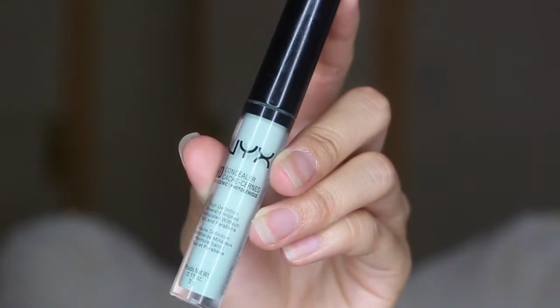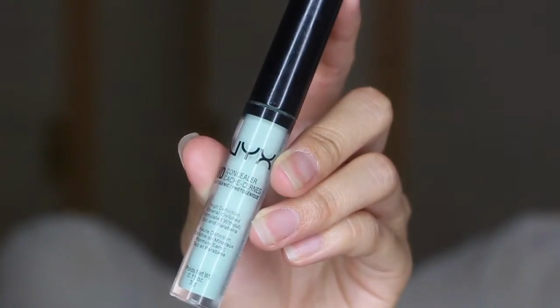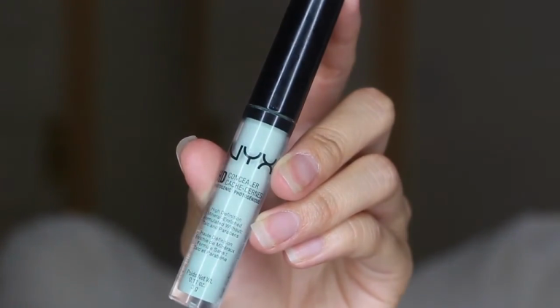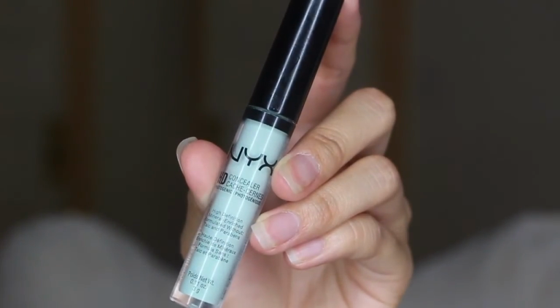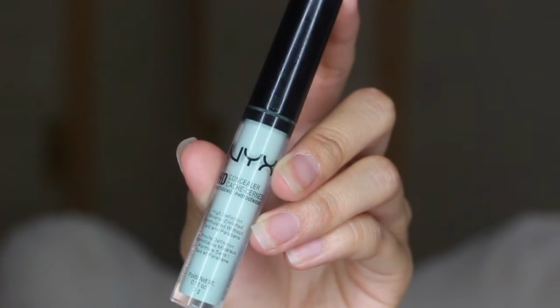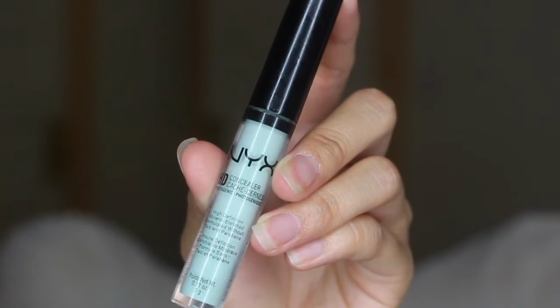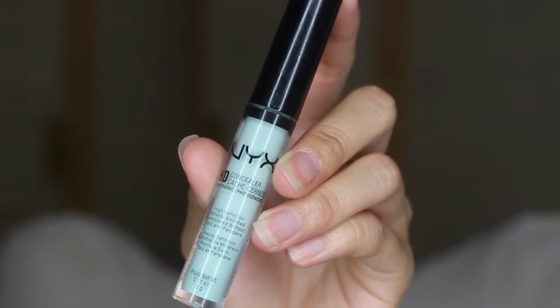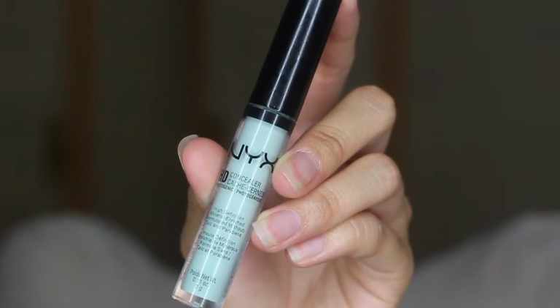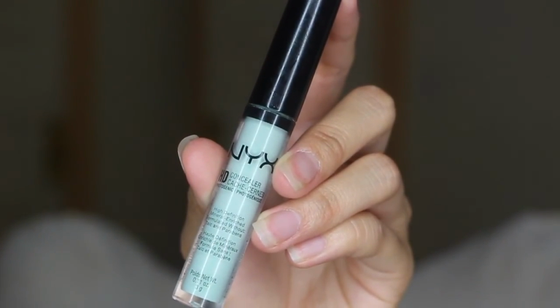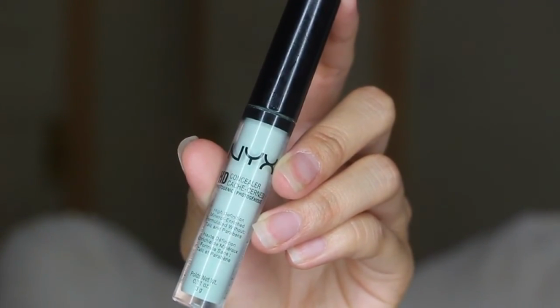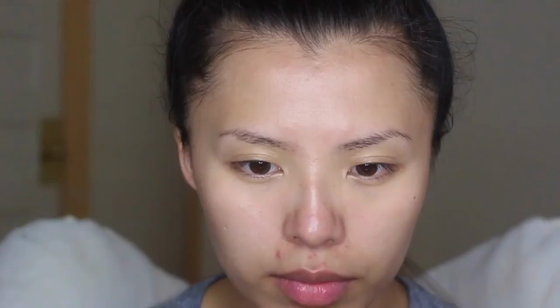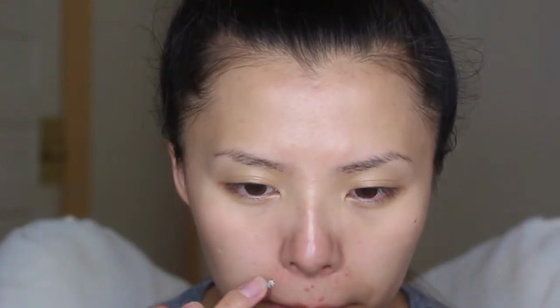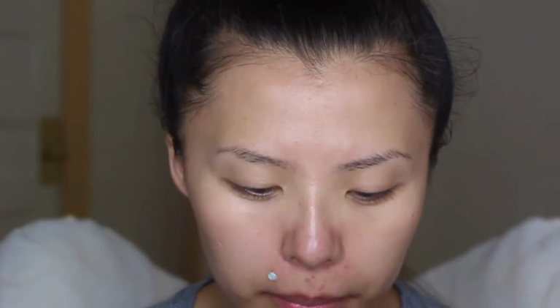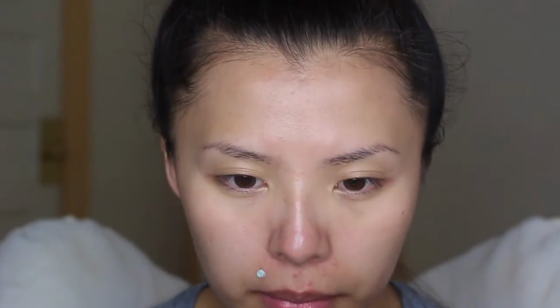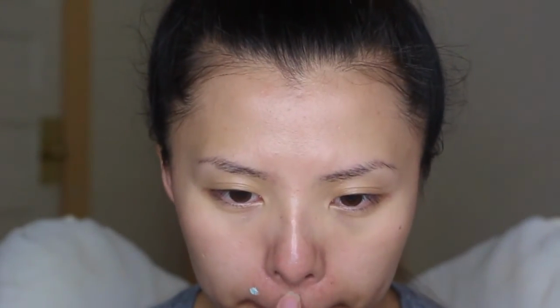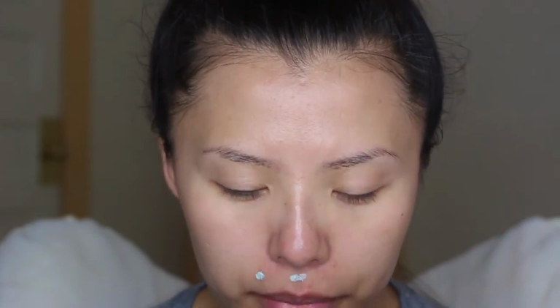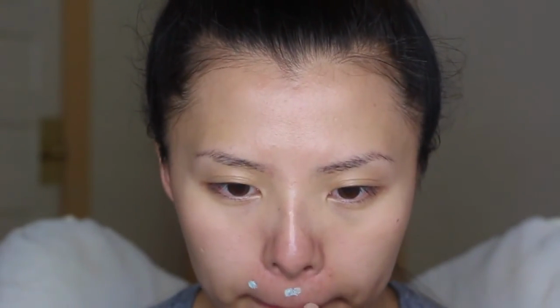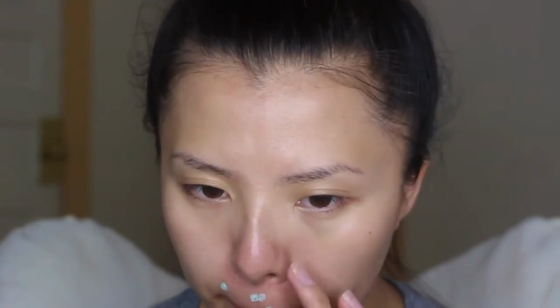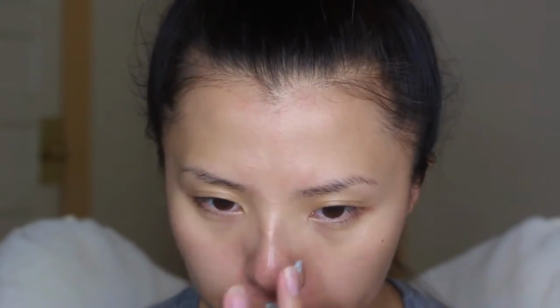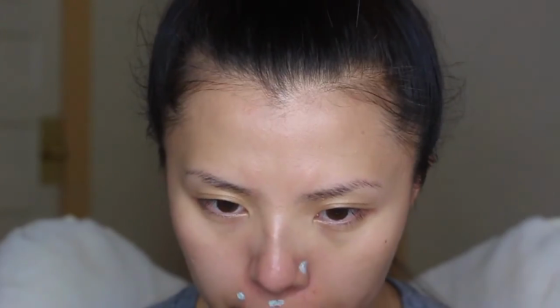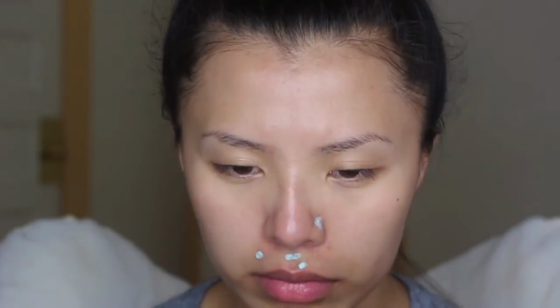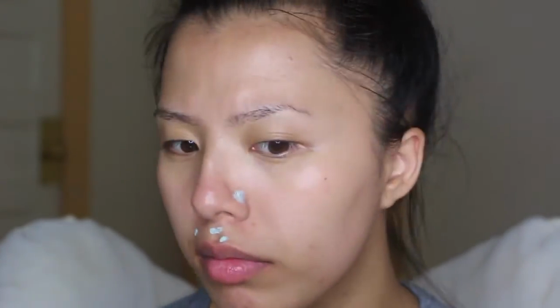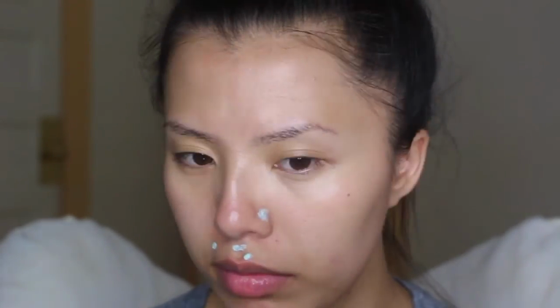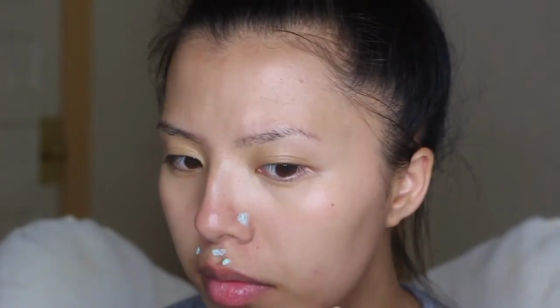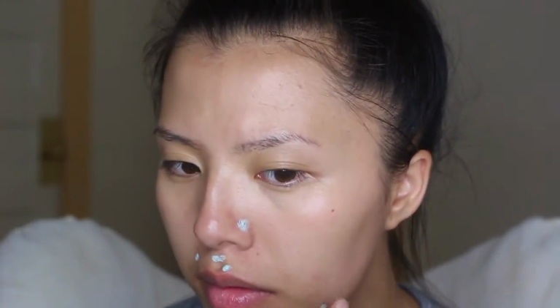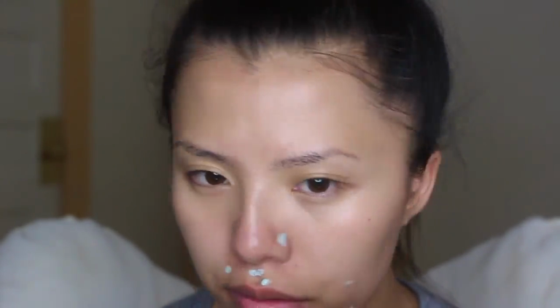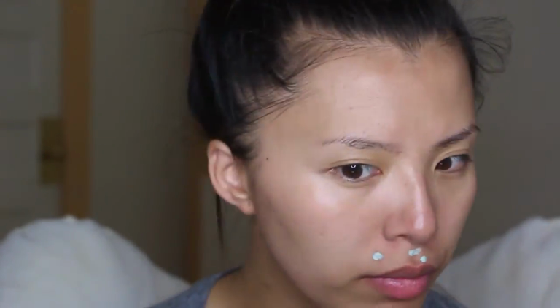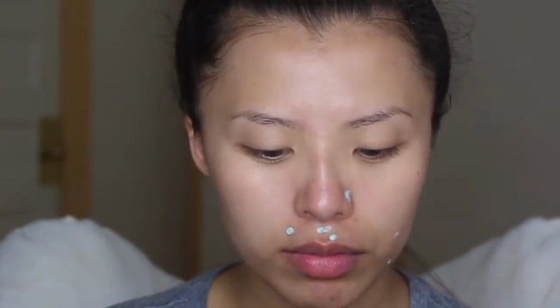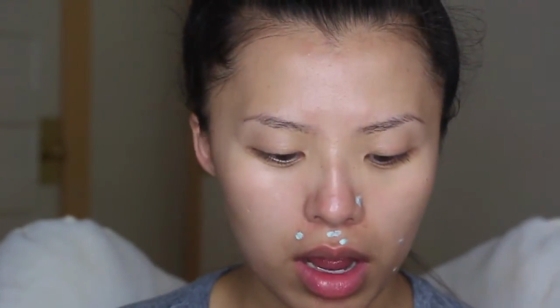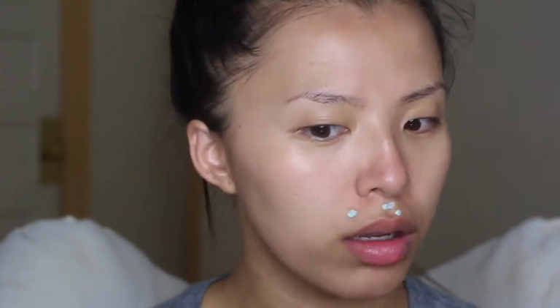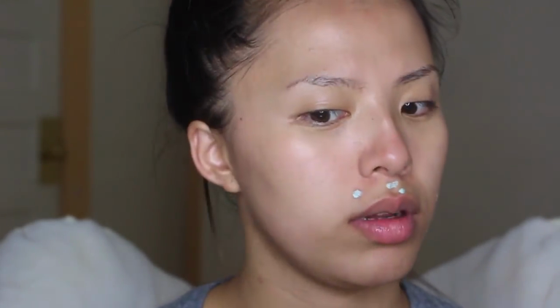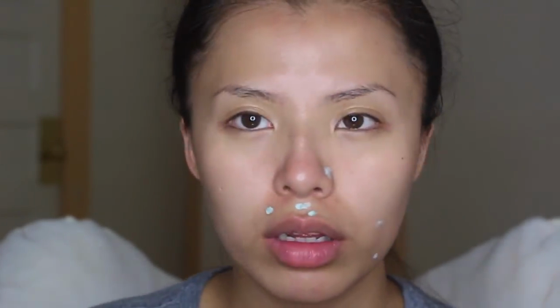Here, I'm taking NYX HD Concealer in the shade green and just covering up these annoying zits that literally formed overnight.